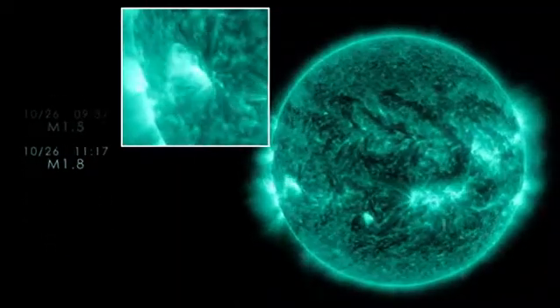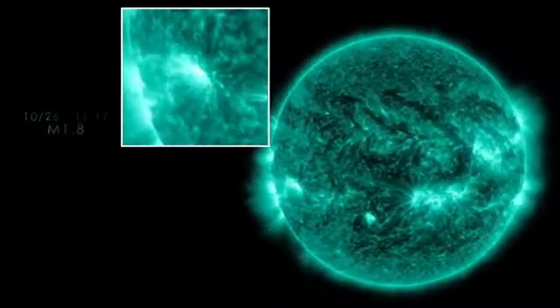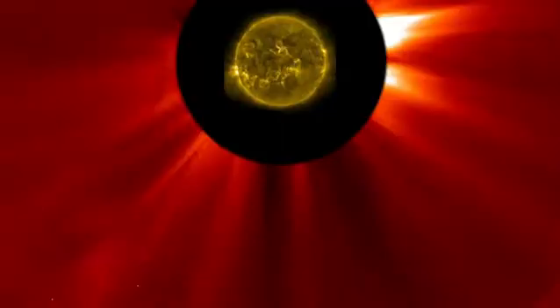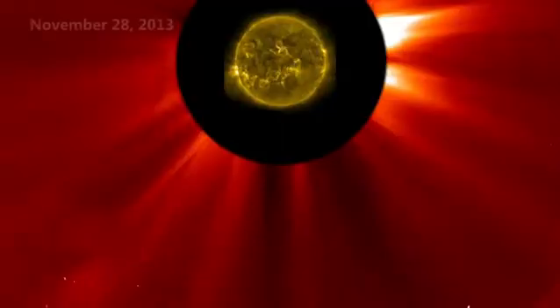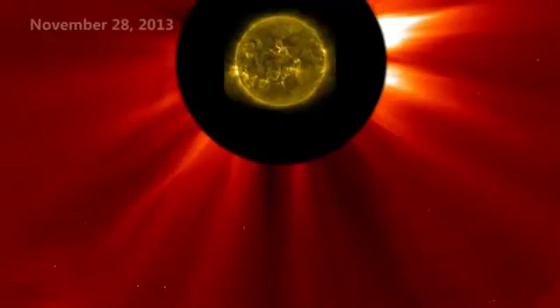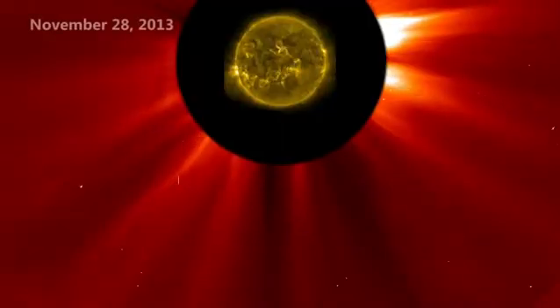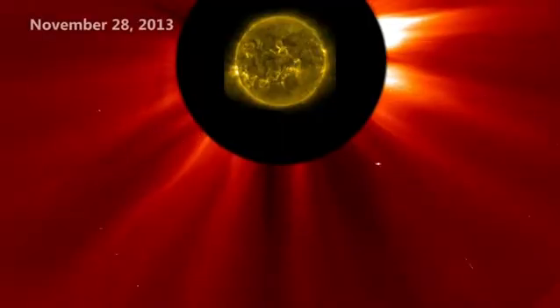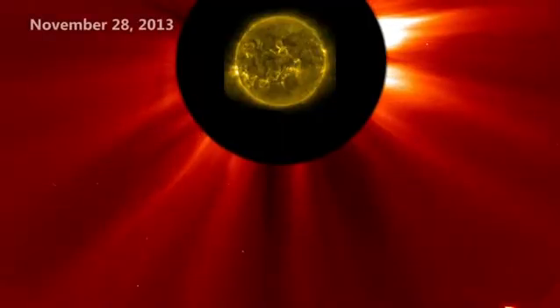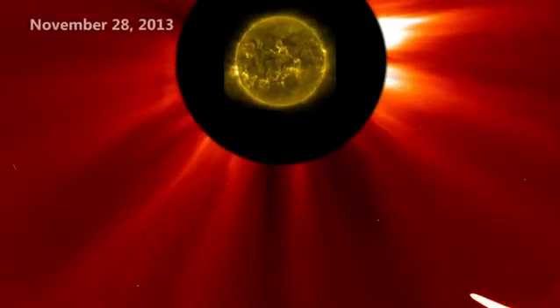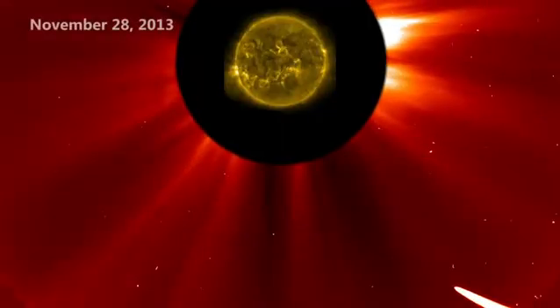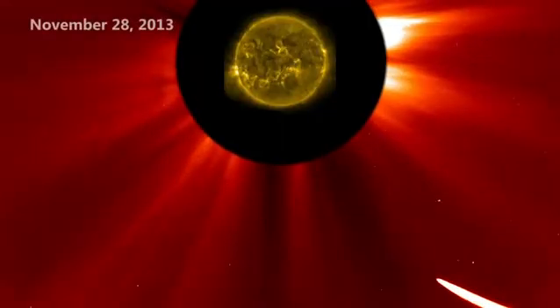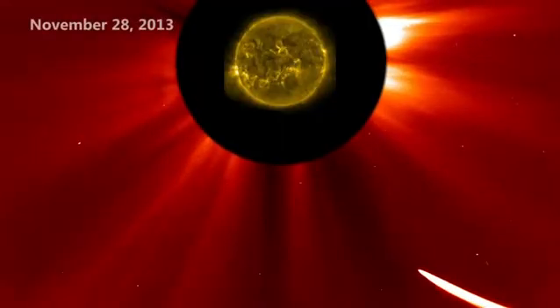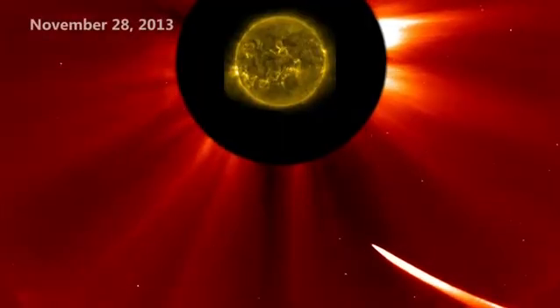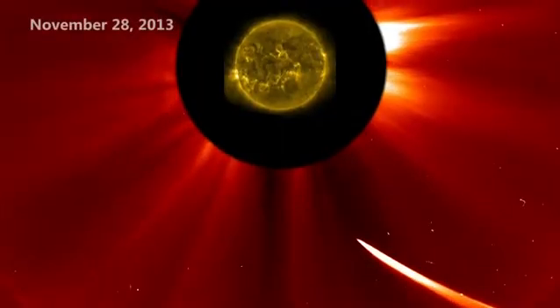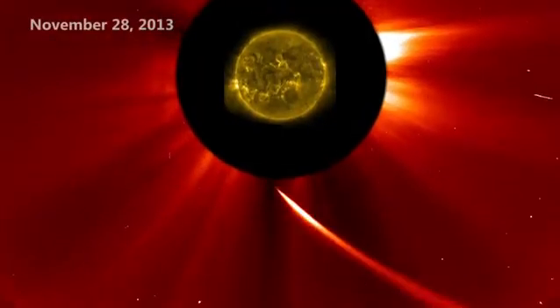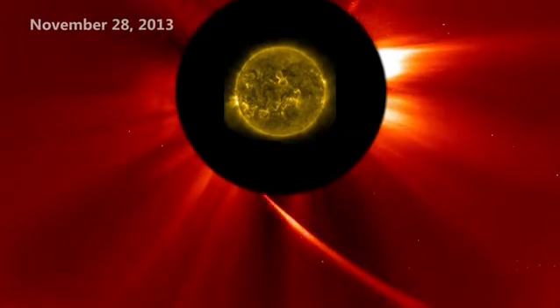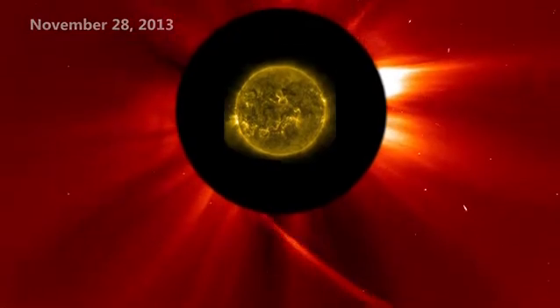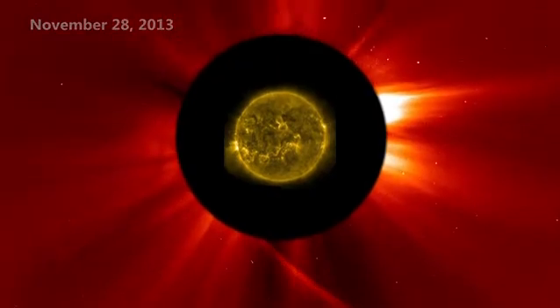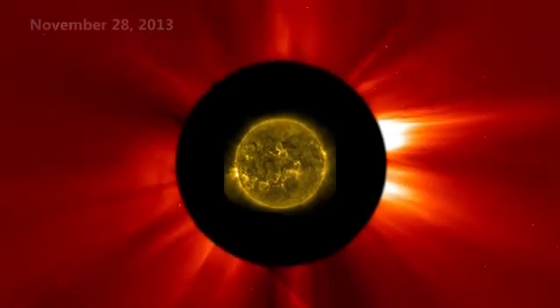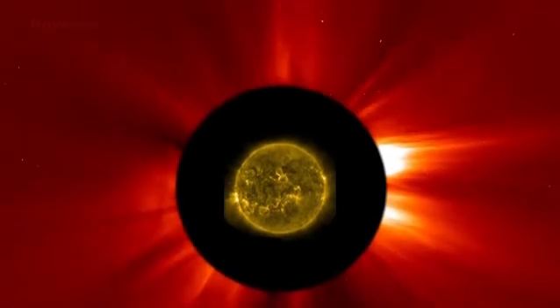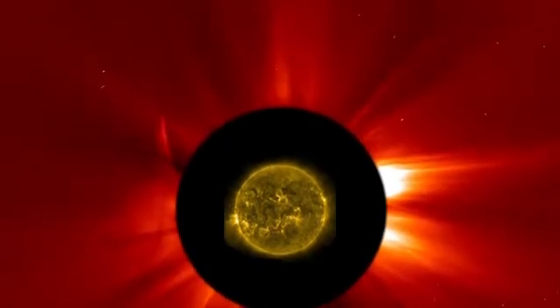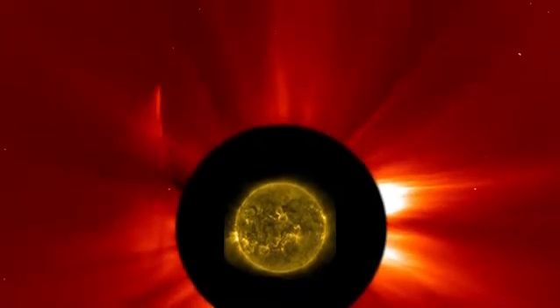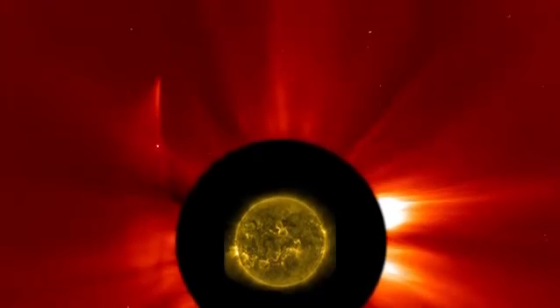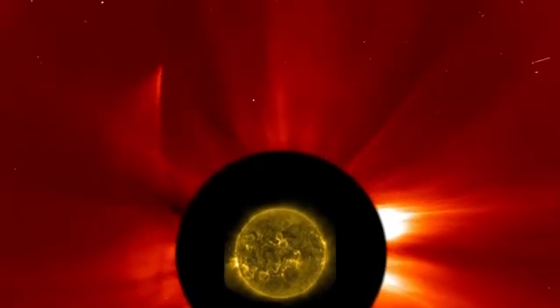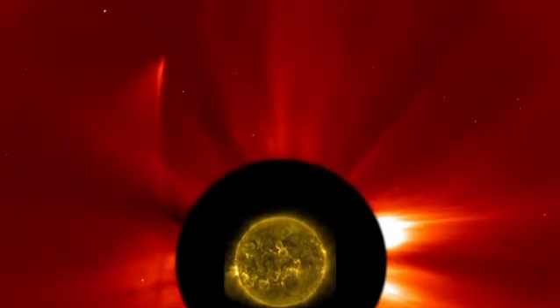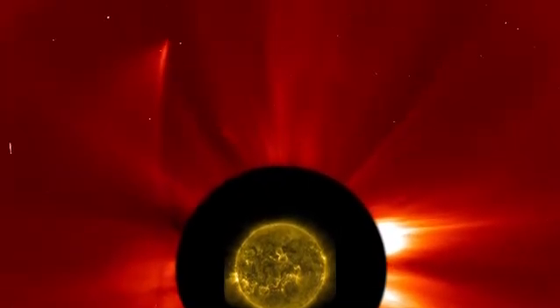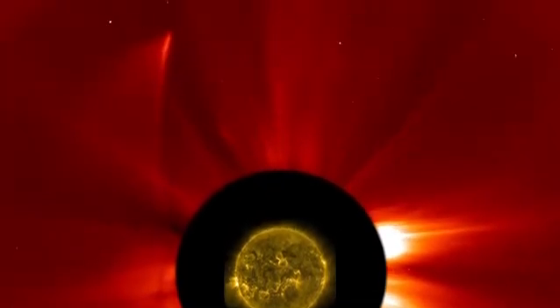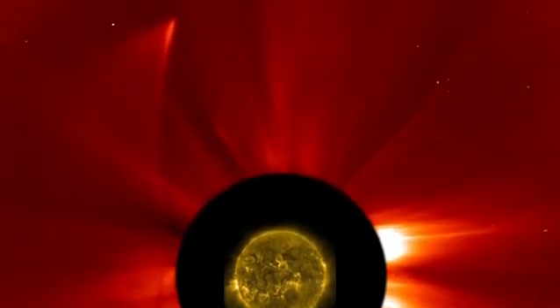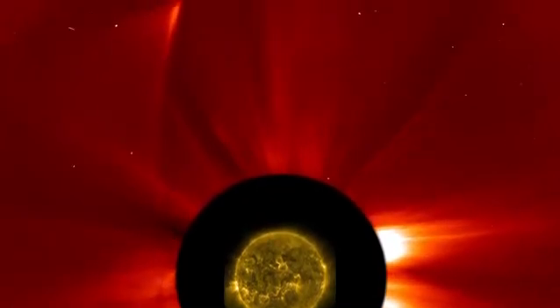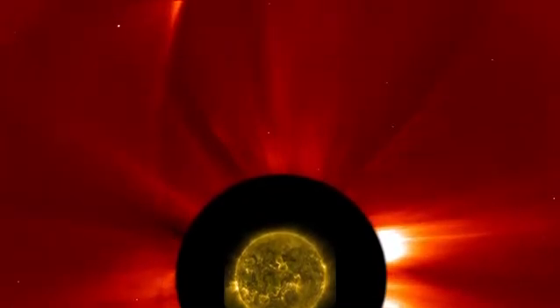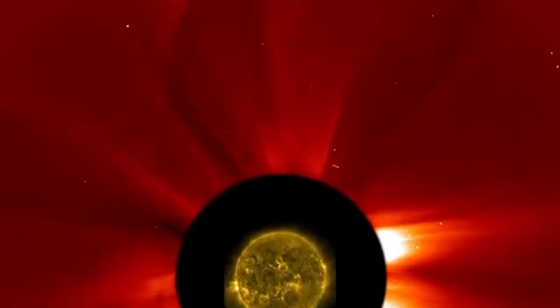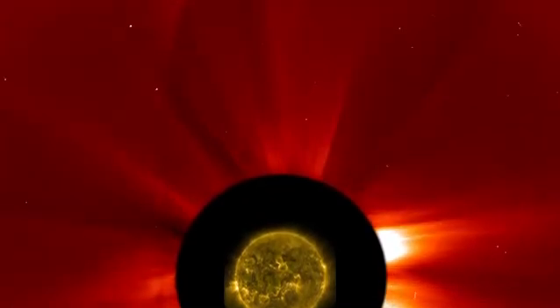Comet ISON made its way around the sun on November 28, Thanksgiving Day, but unlike Lovejoy, it broke apart immediately.